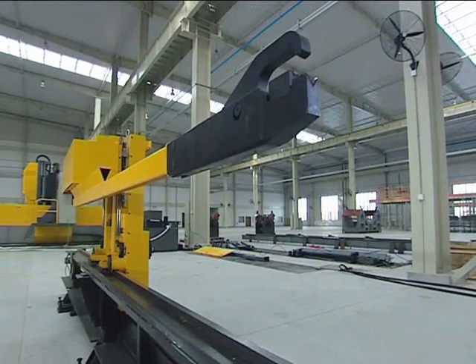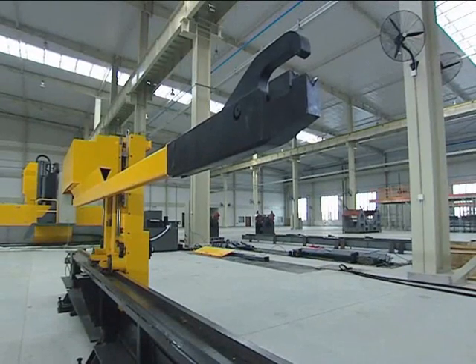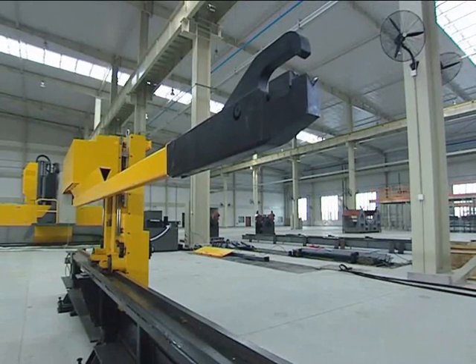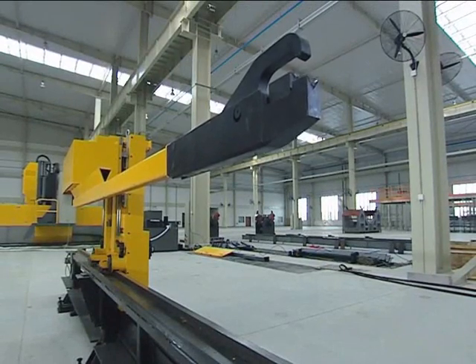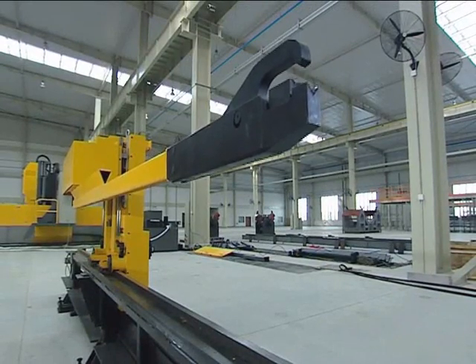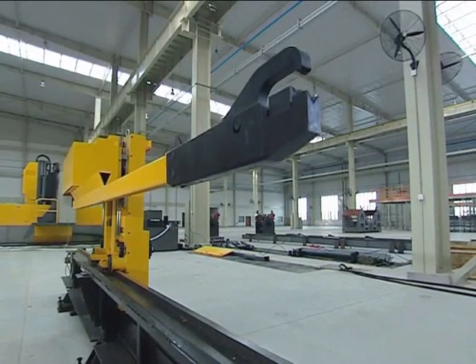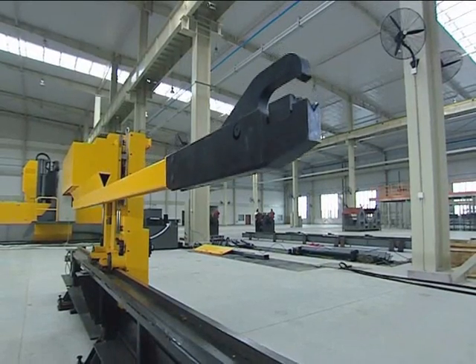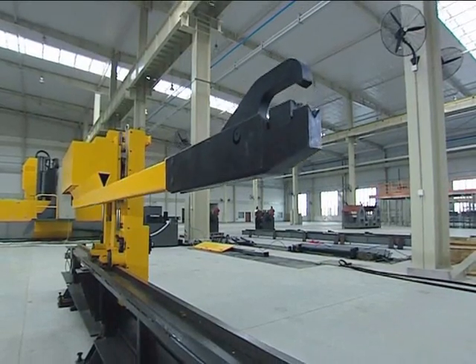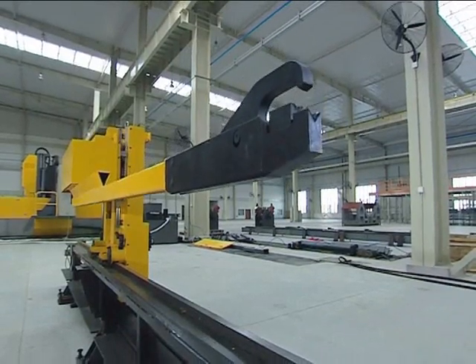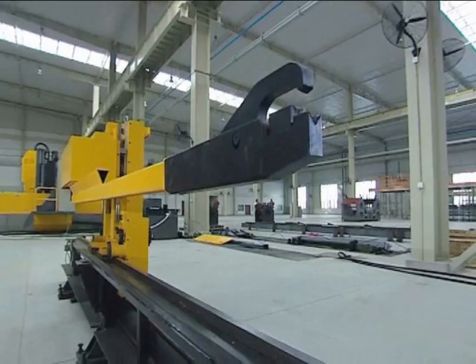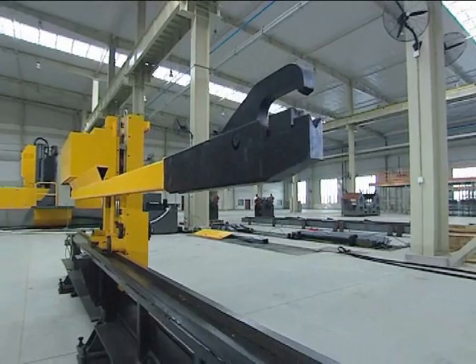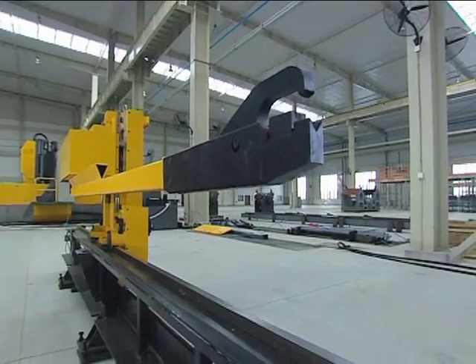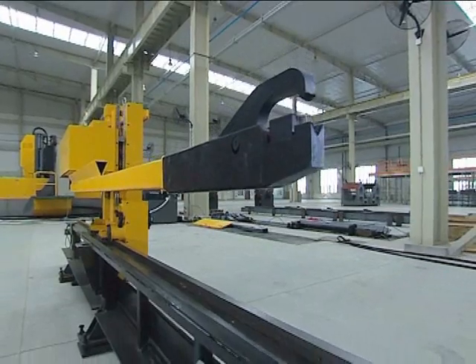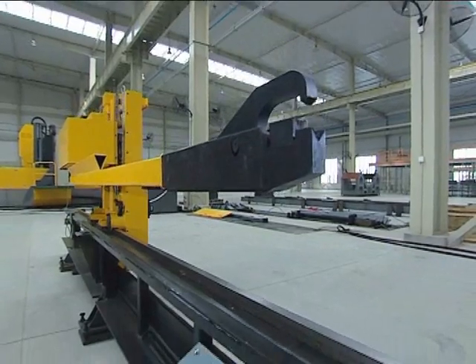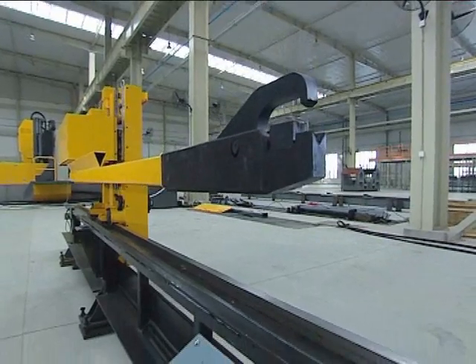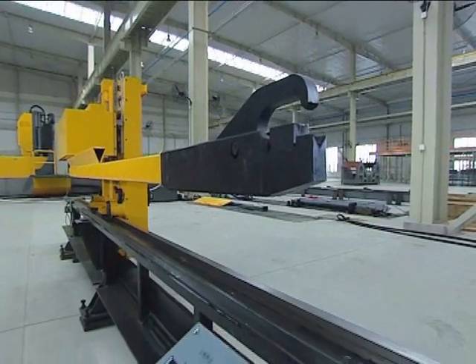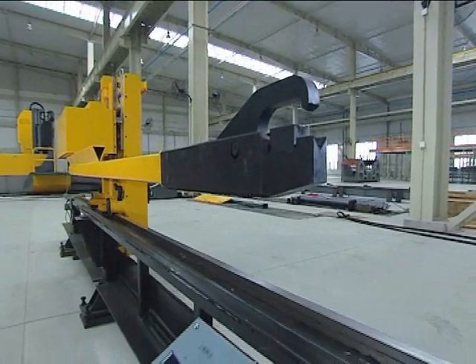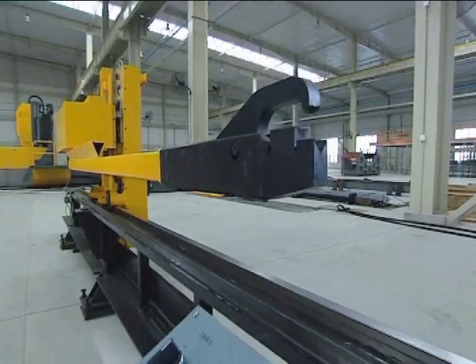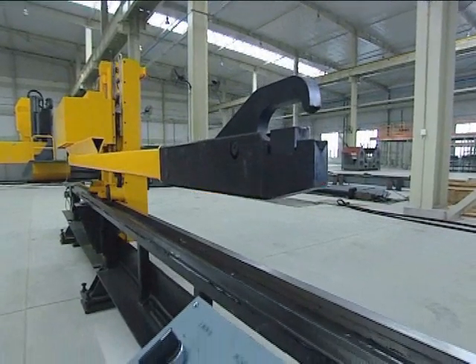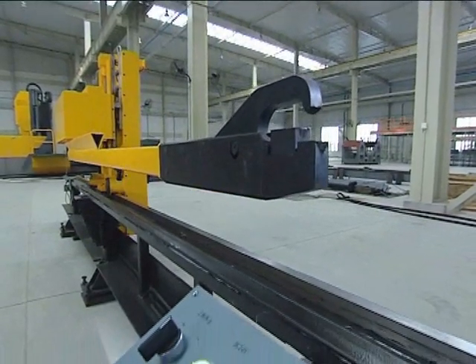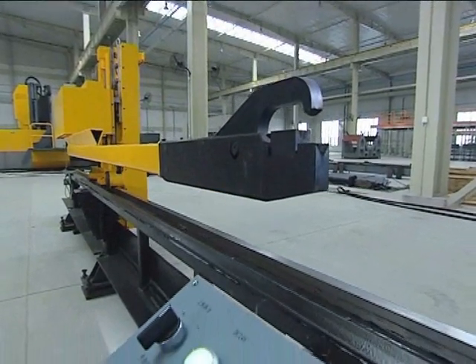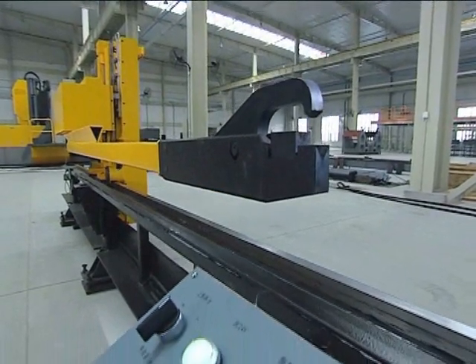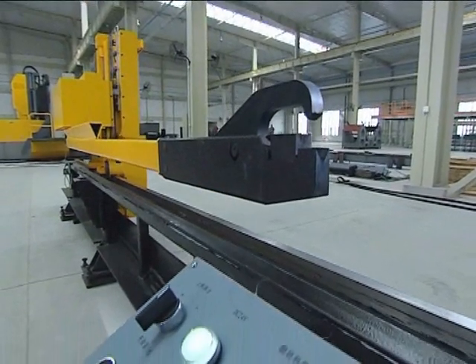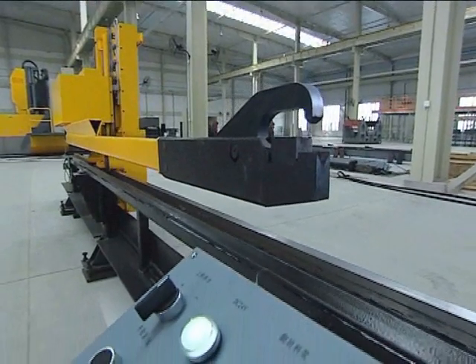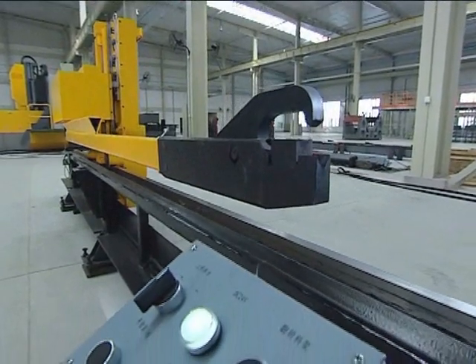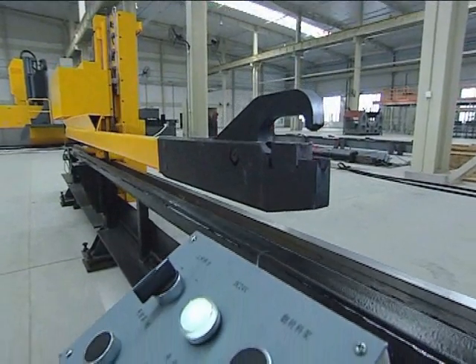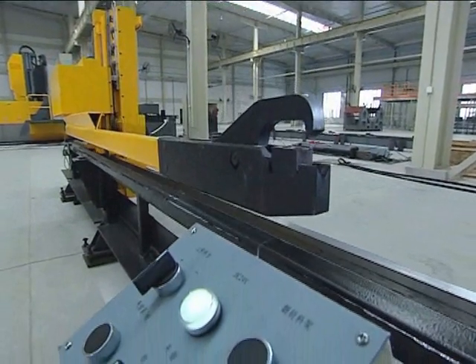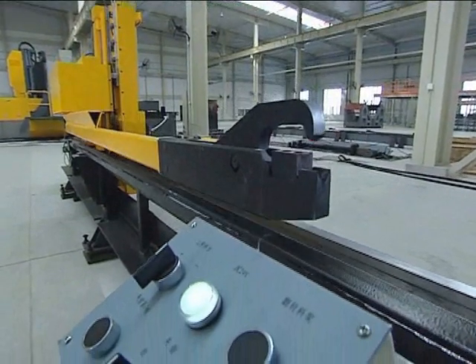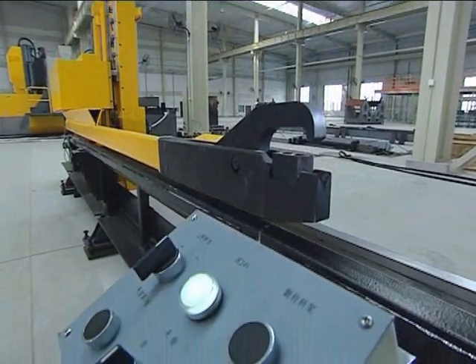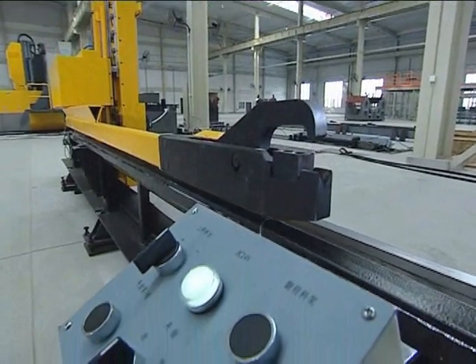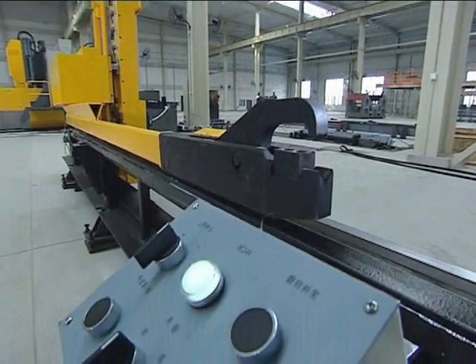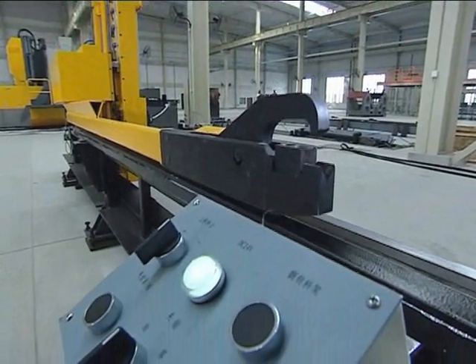The carriage is driven stably up and down by the motor through the ball screw, and is guided by a linear guideway.